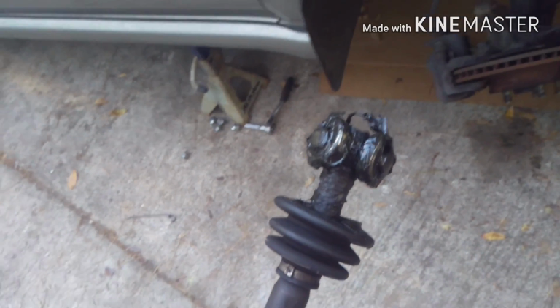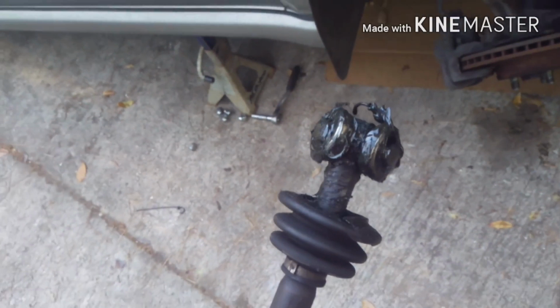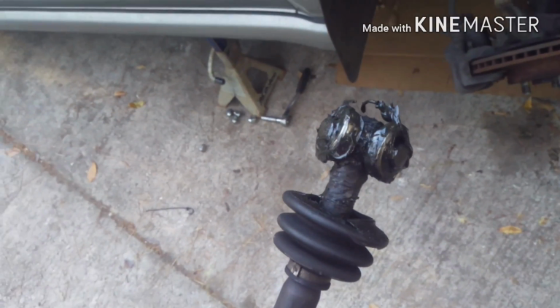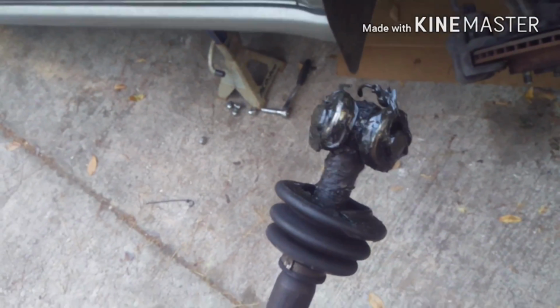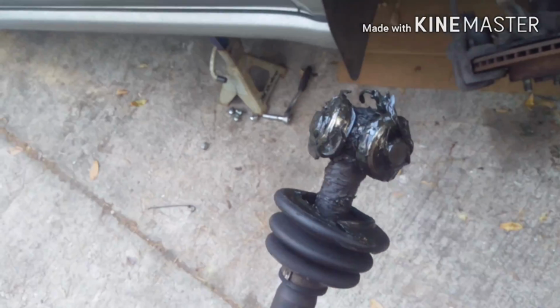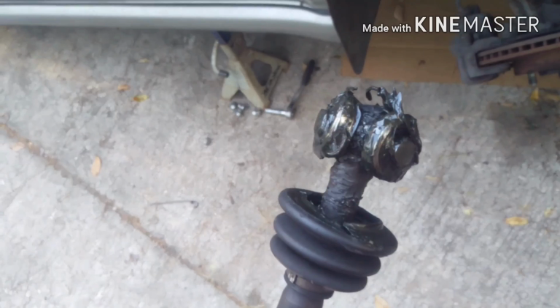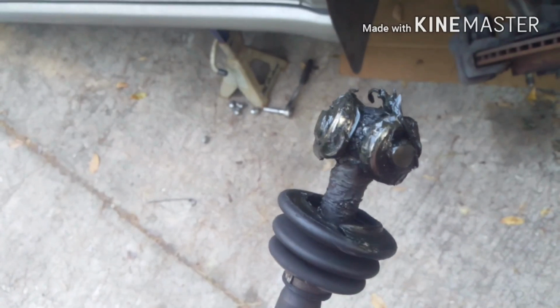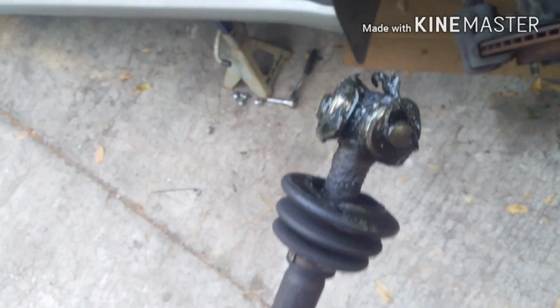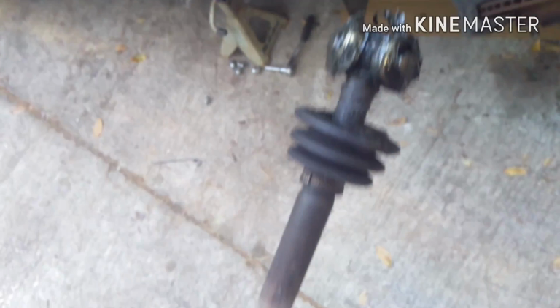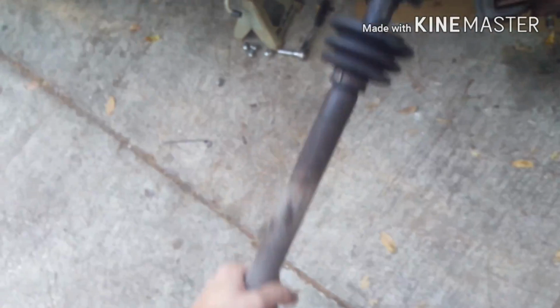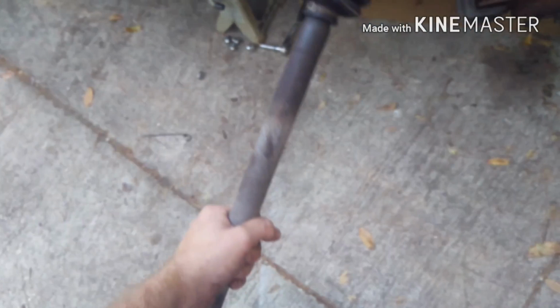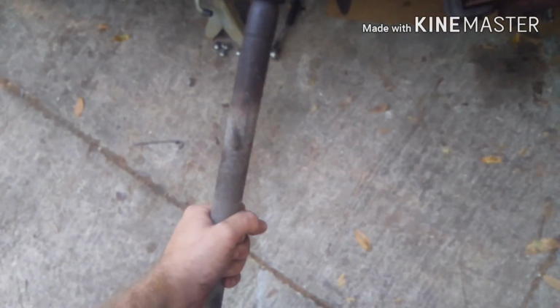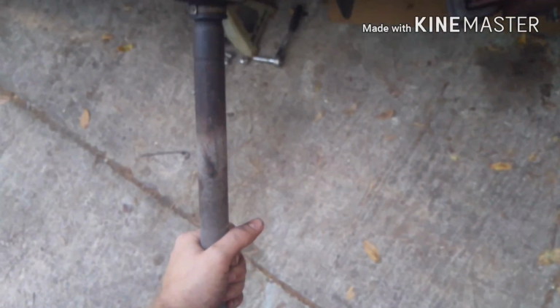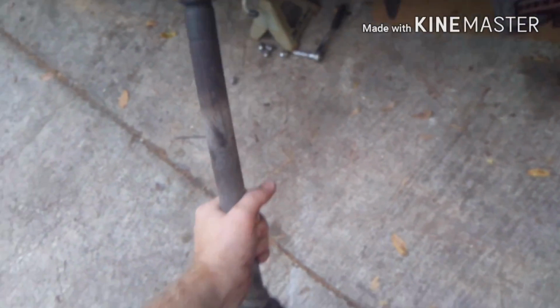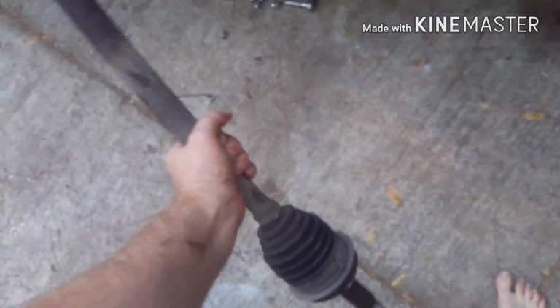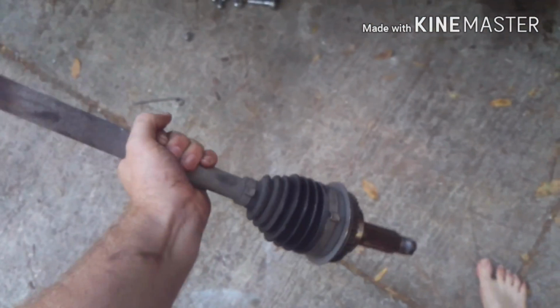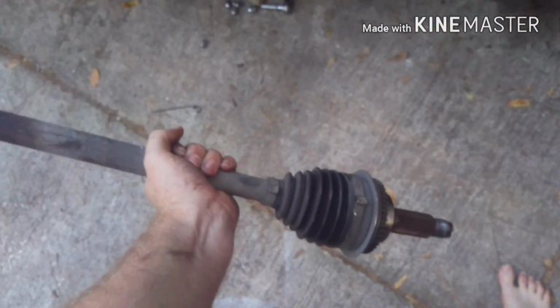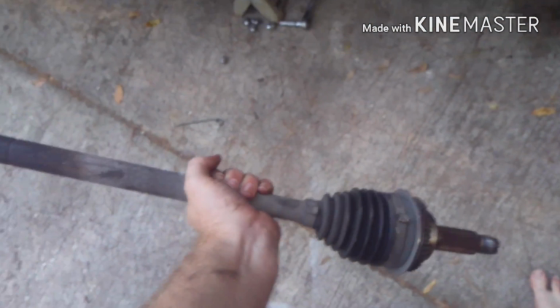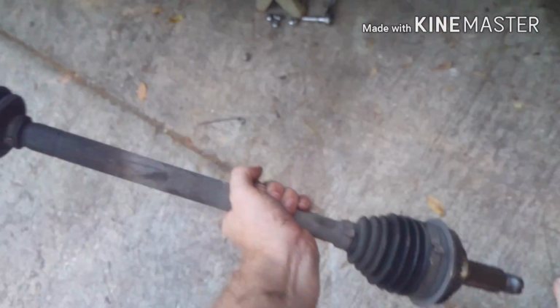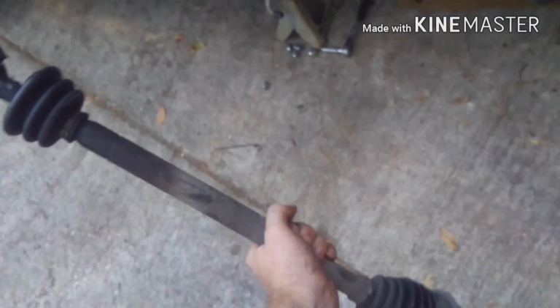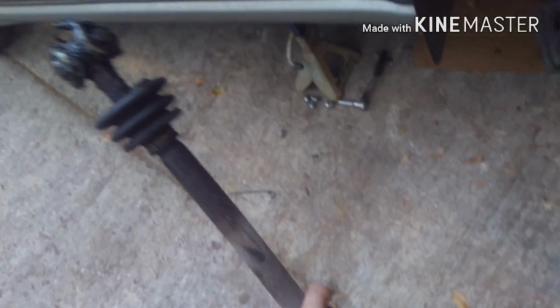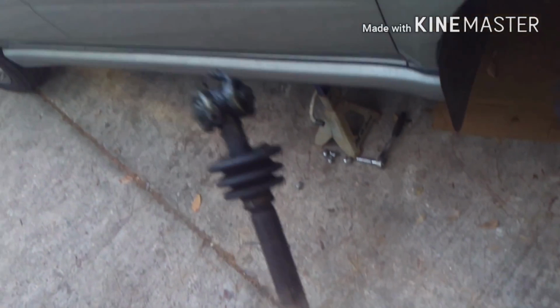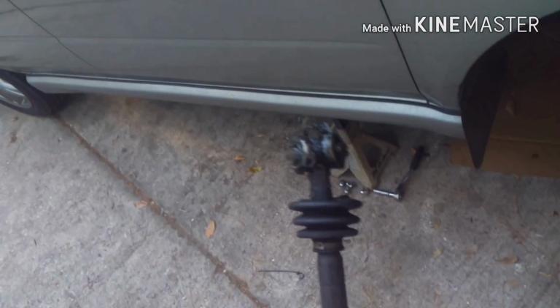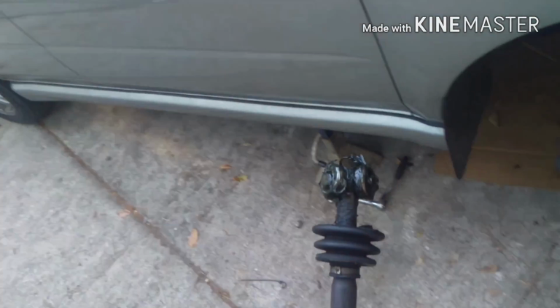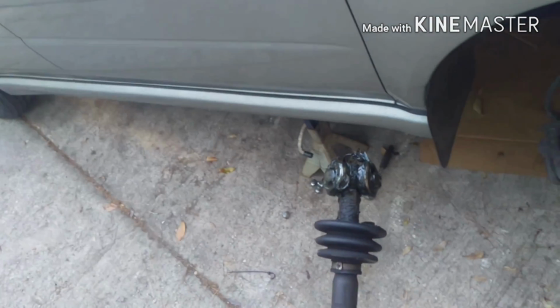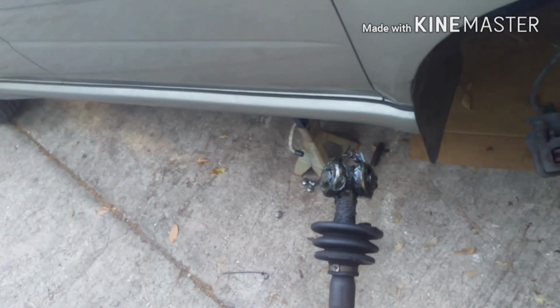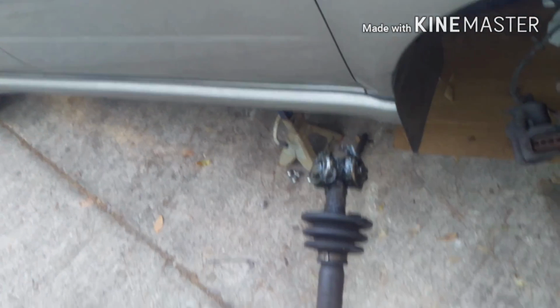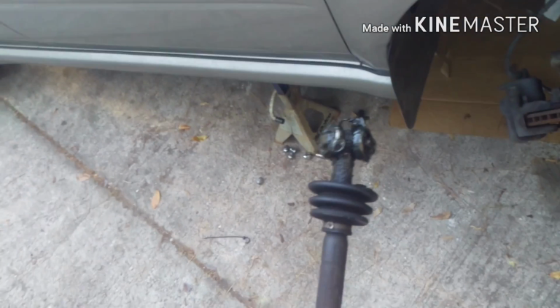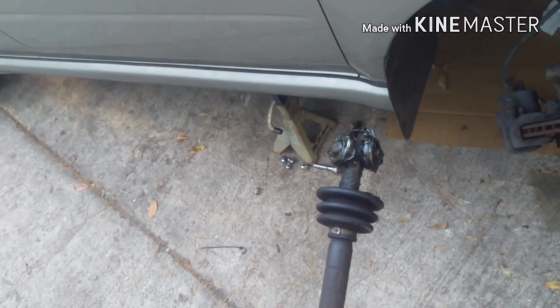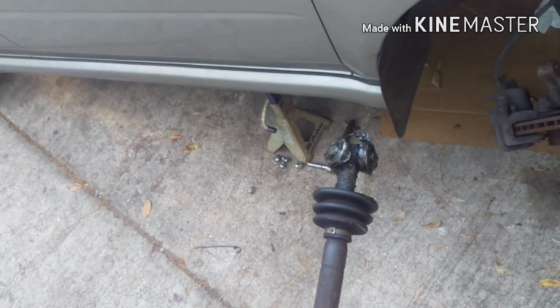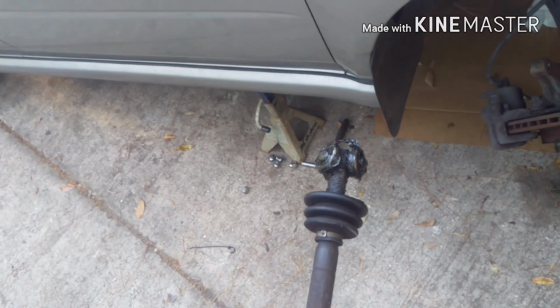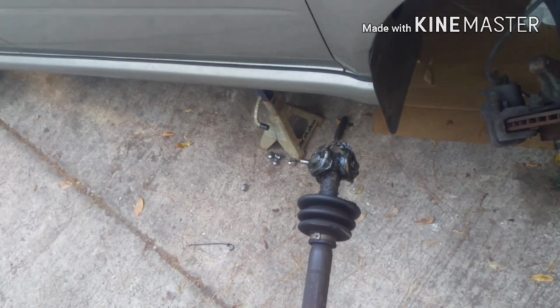This one actually came off in two pieces. The other piece is still up under there, so I'm going to pull that out.